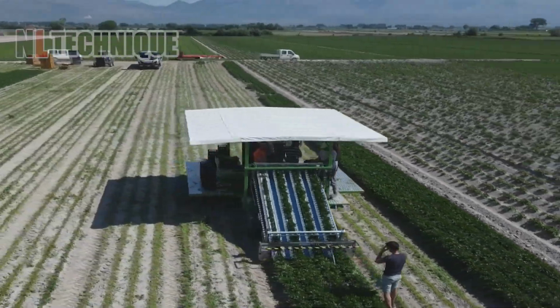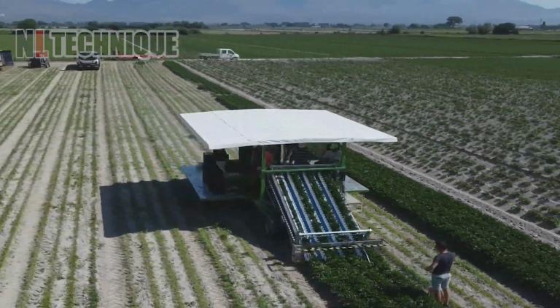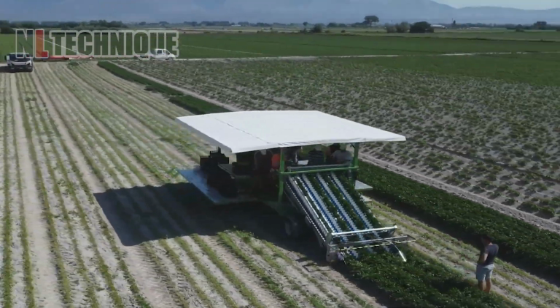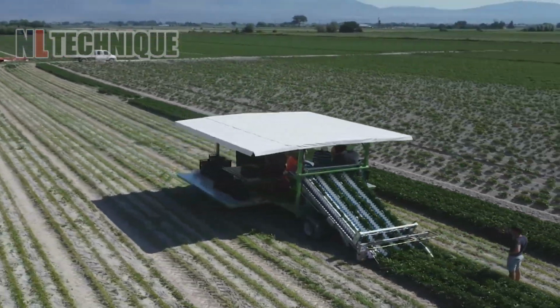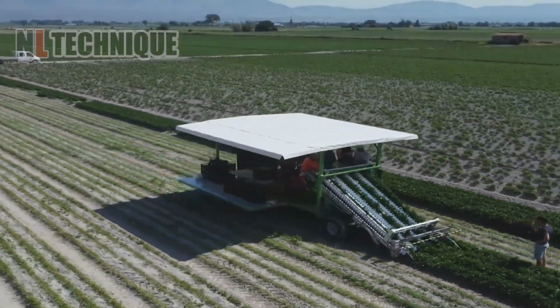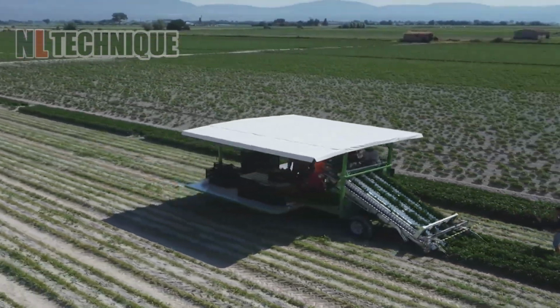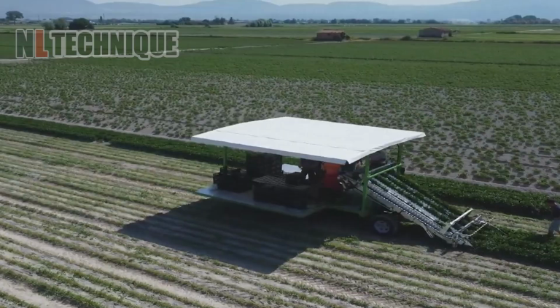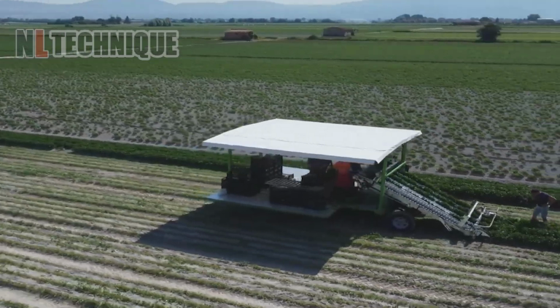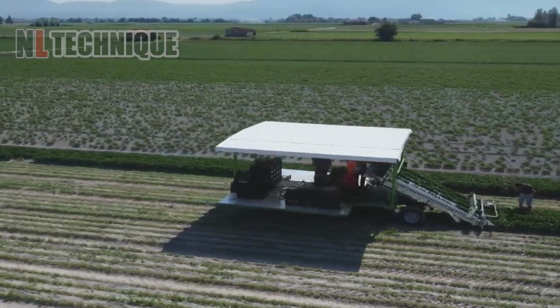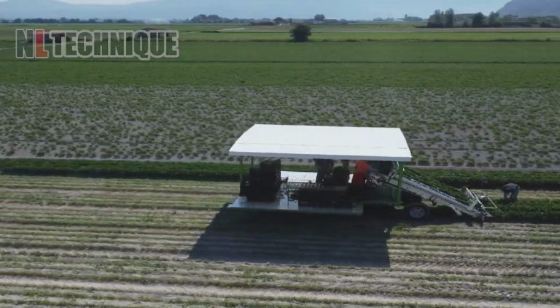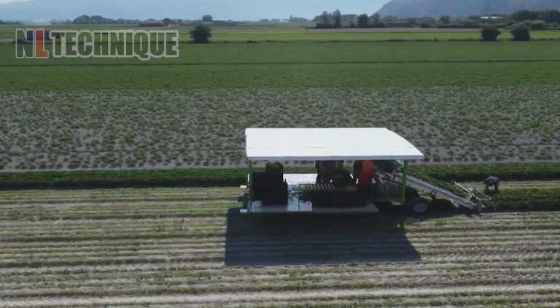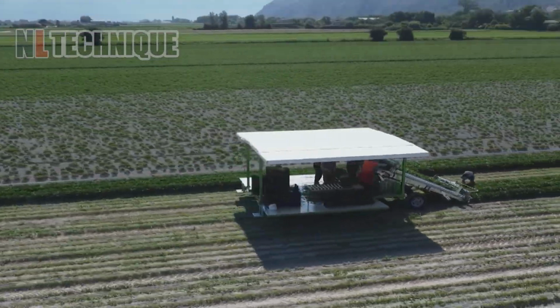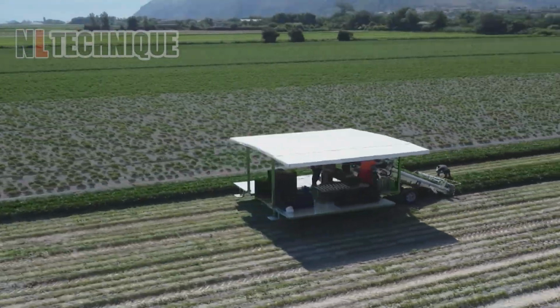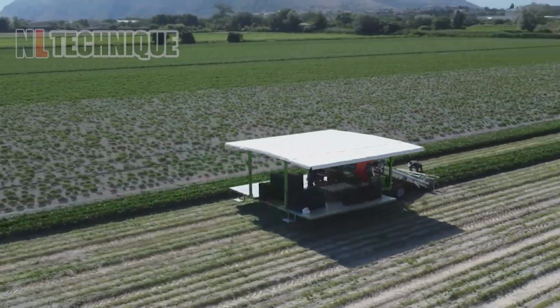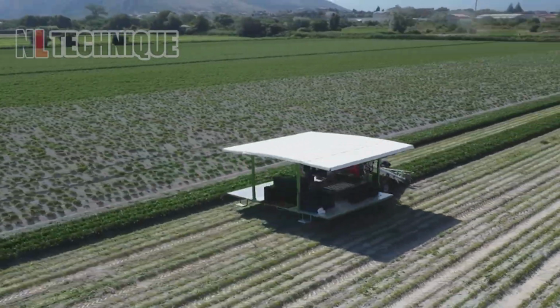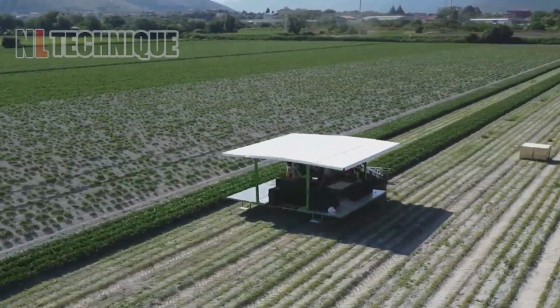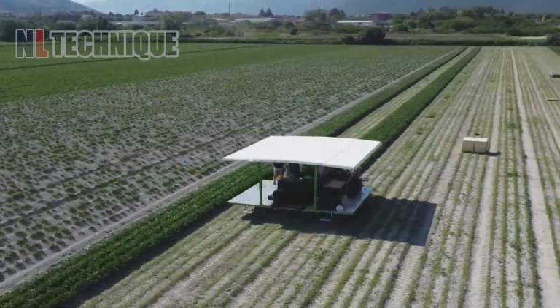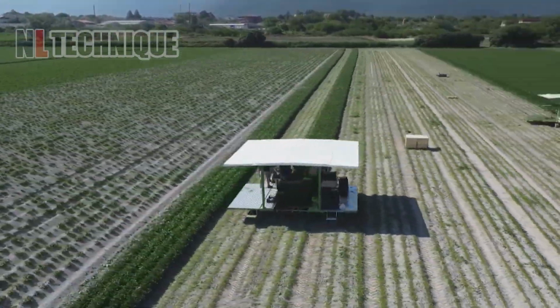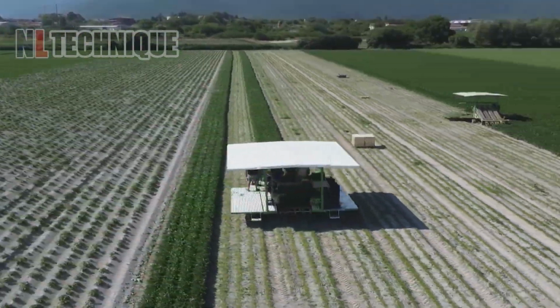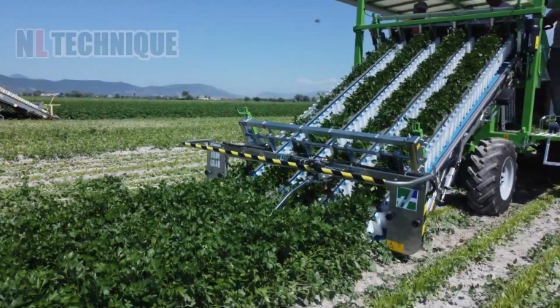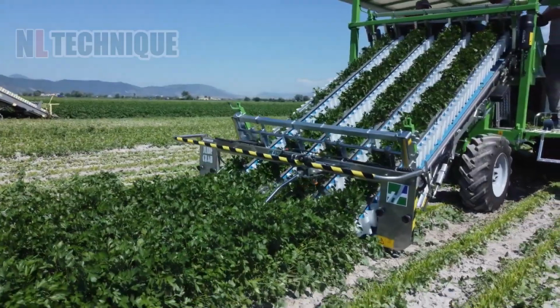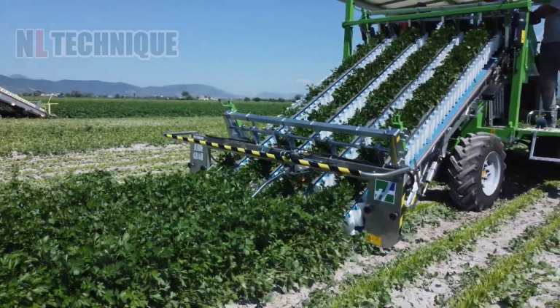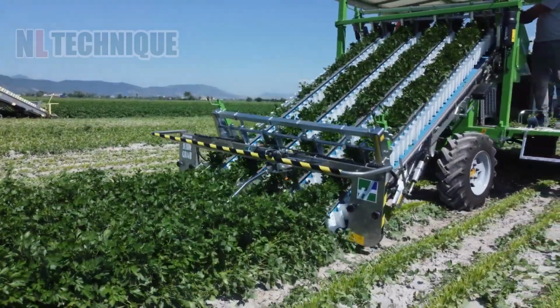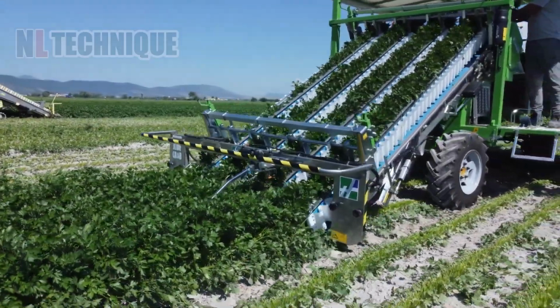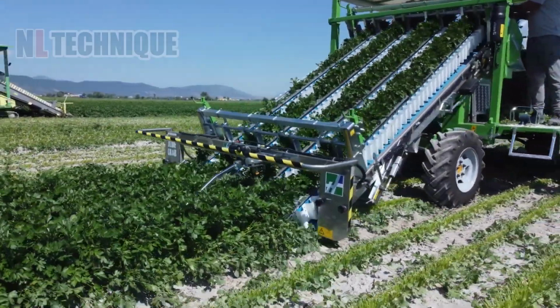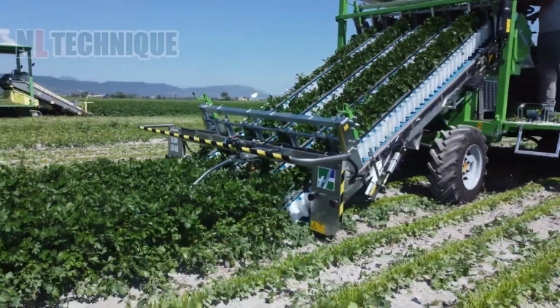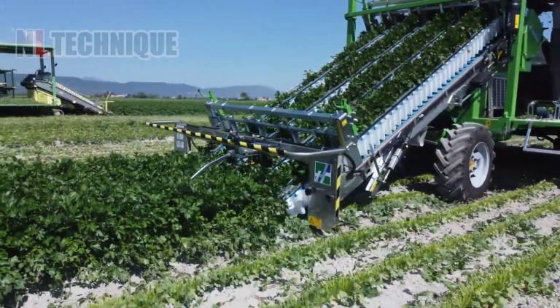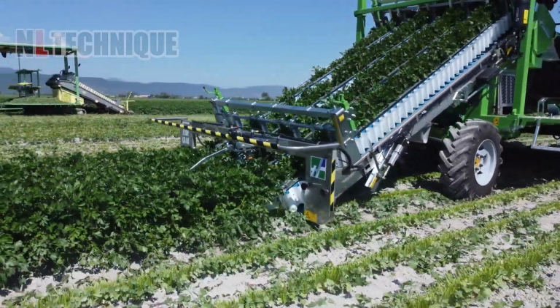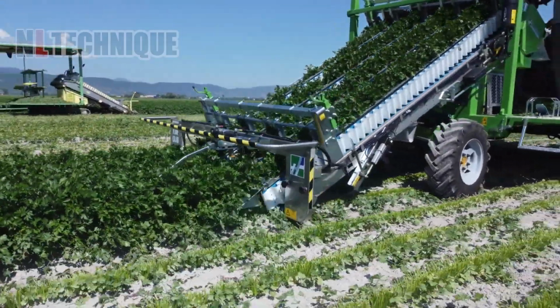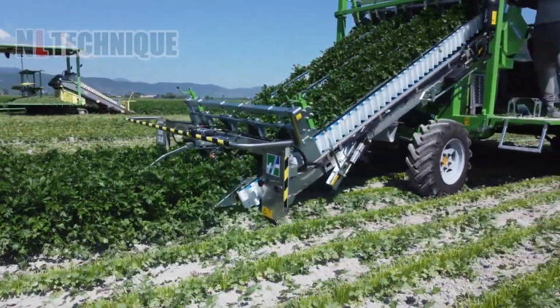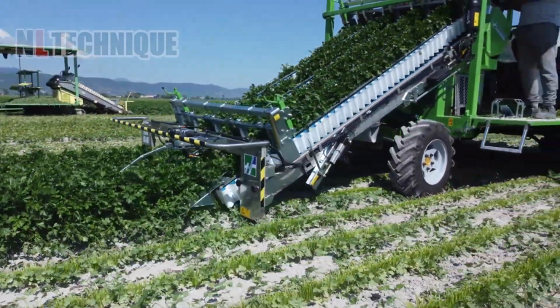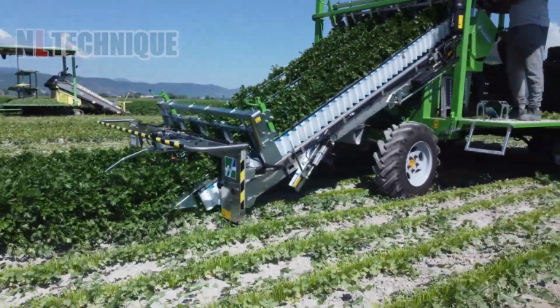On the field, parsley is harvested by the harvesting machine, cutting off the stems and leaving the roots in the ground.